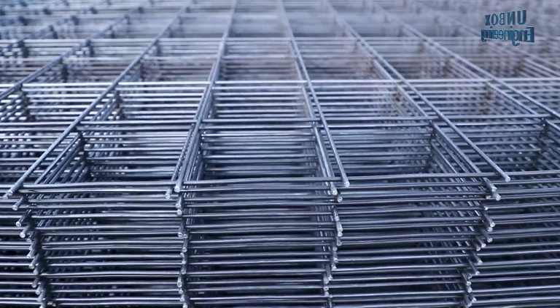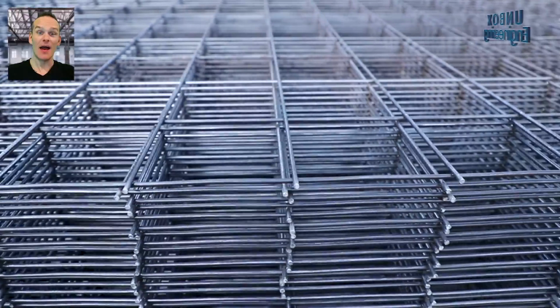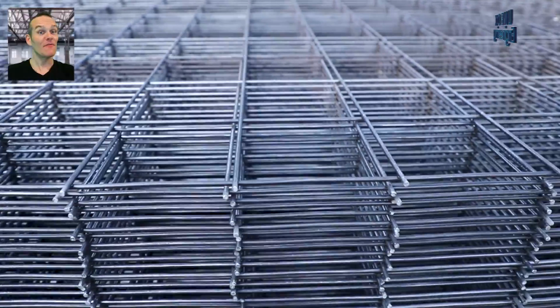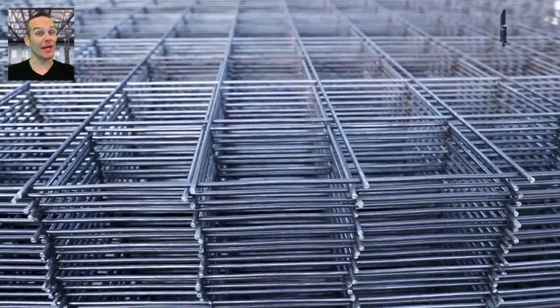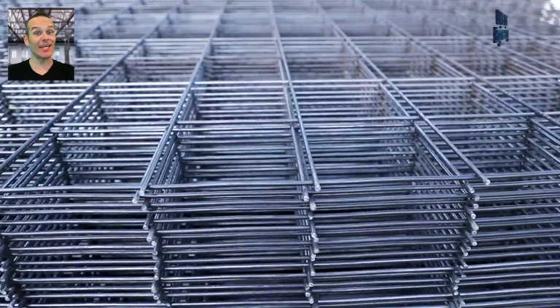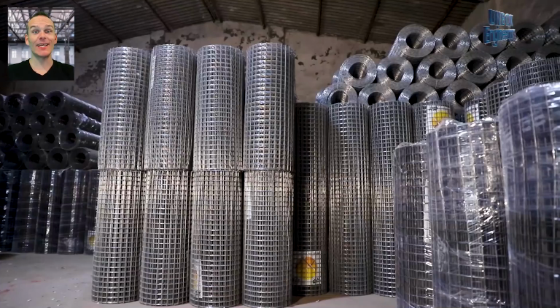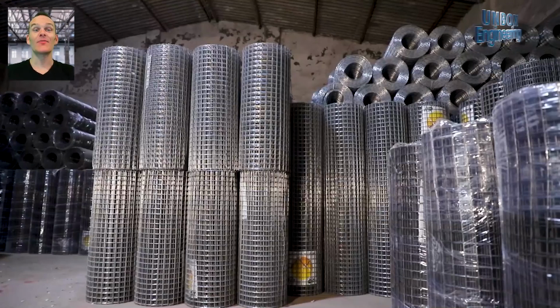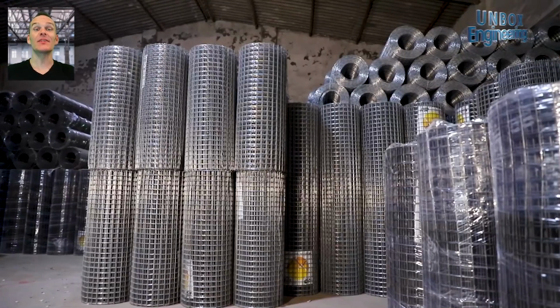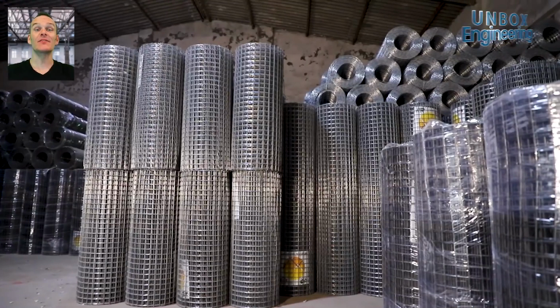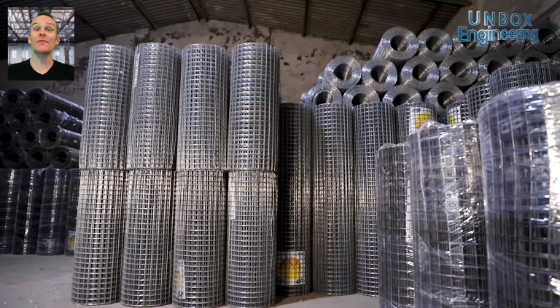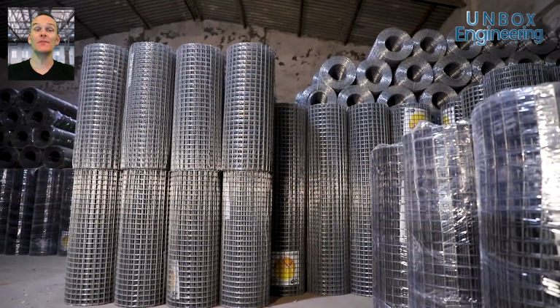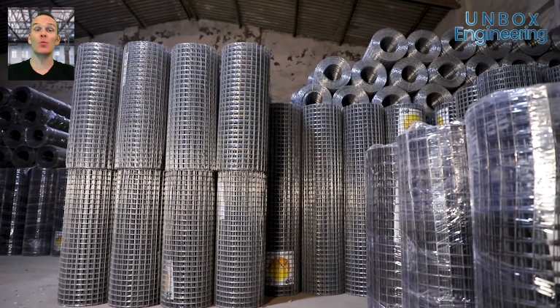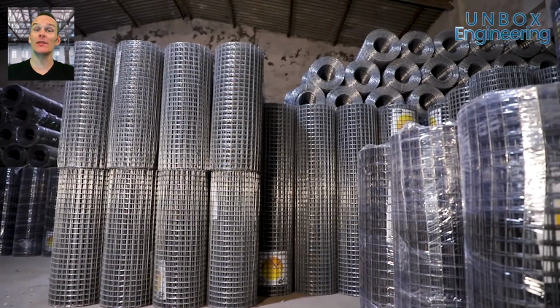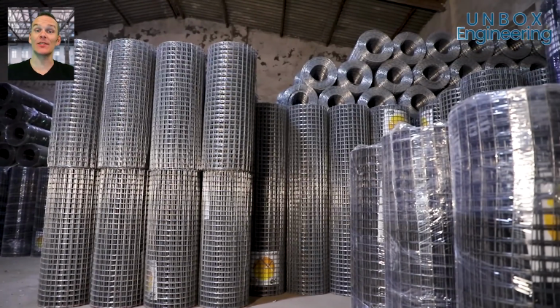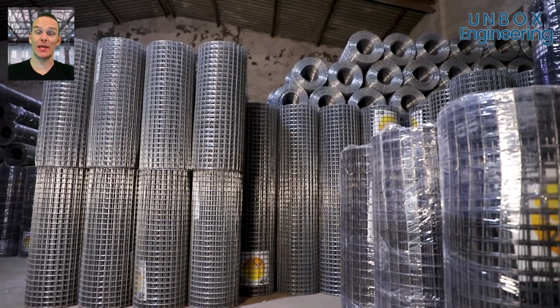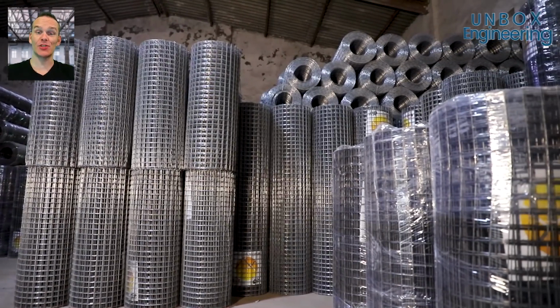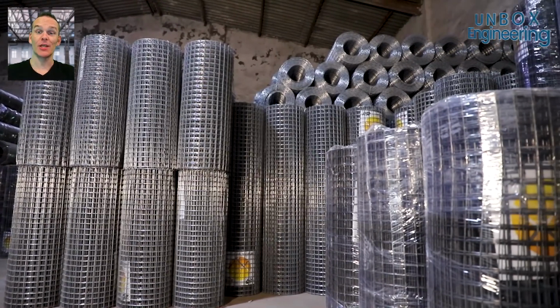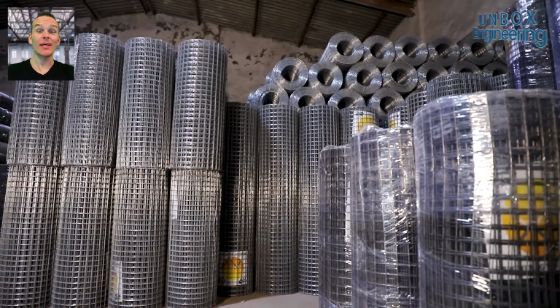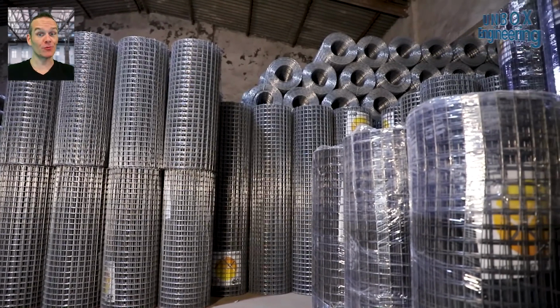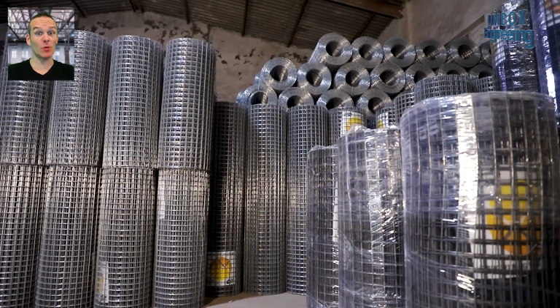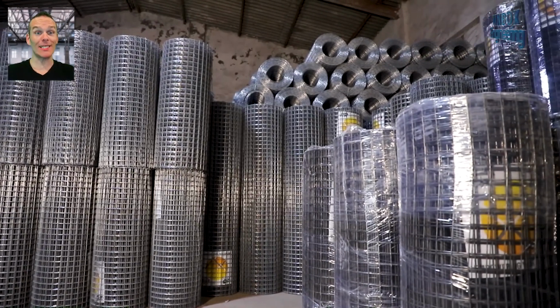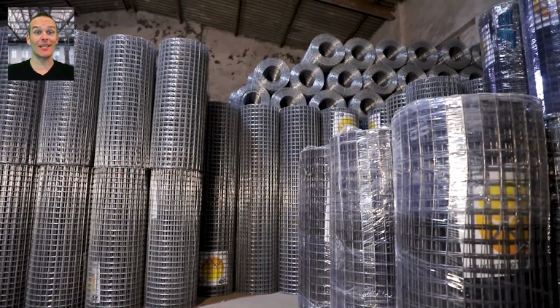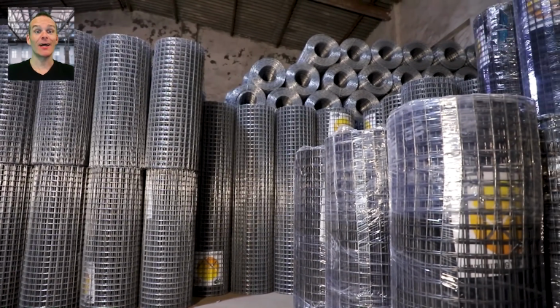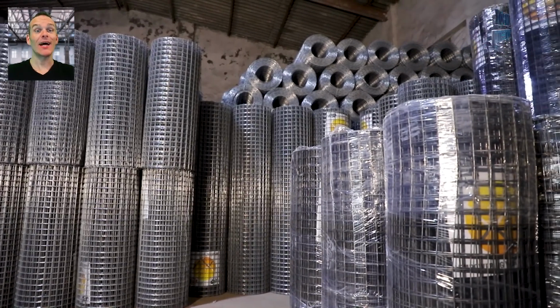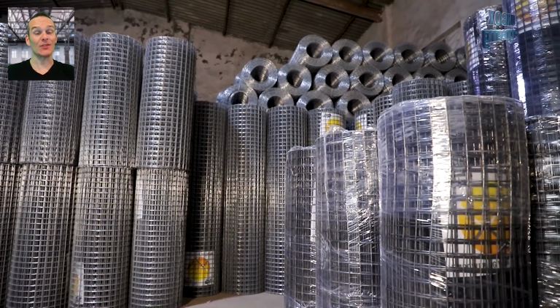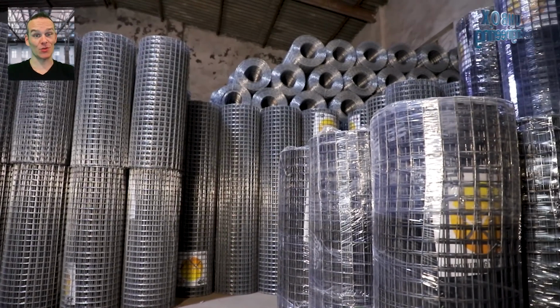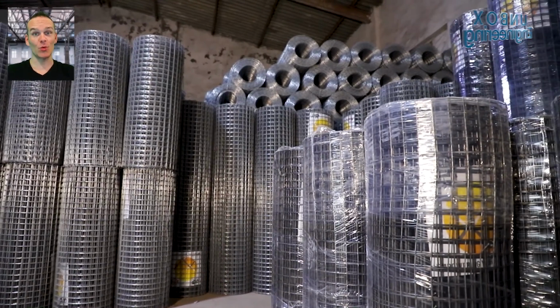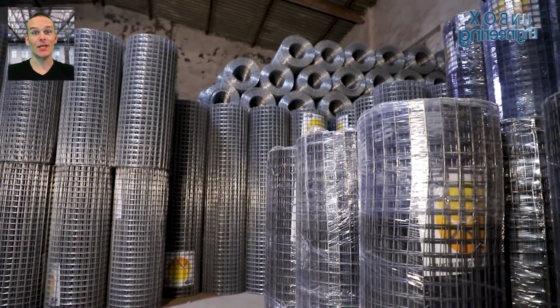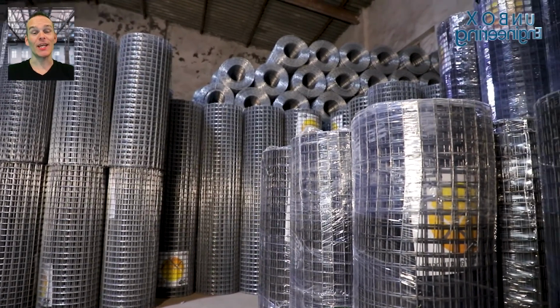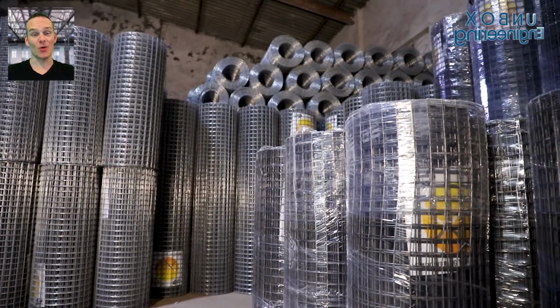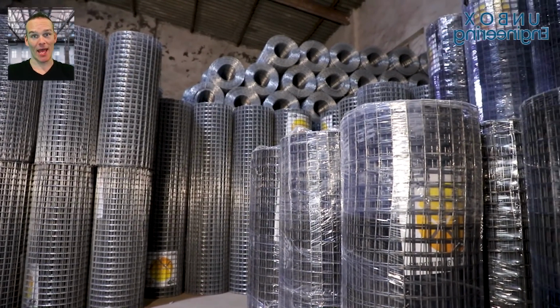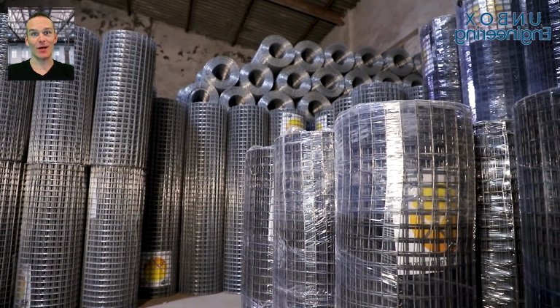Finally, this safety welded mesh is rolled in and stored in a warehouse.